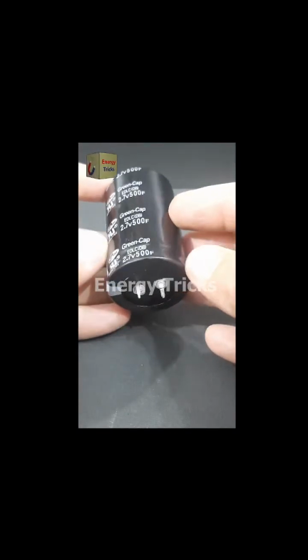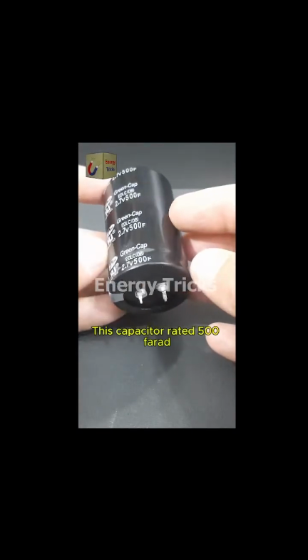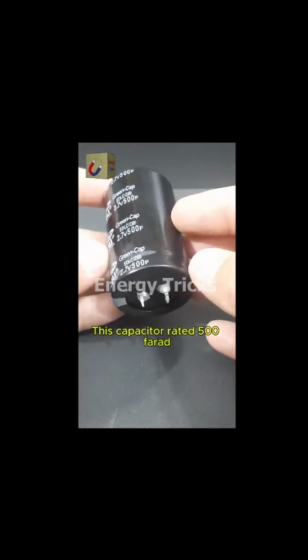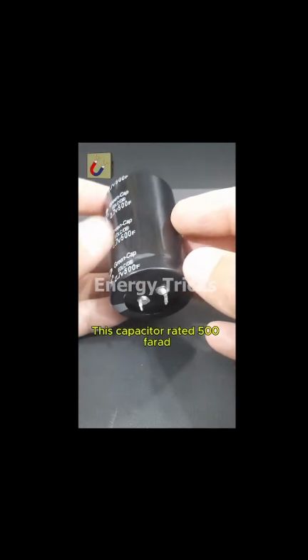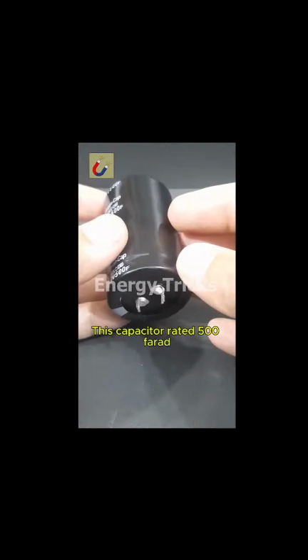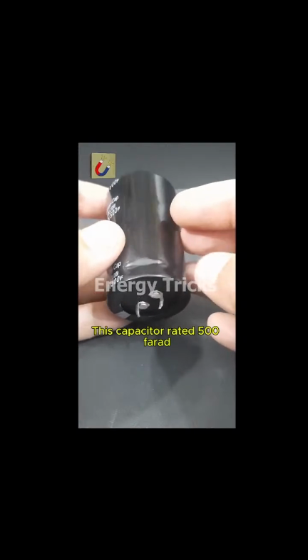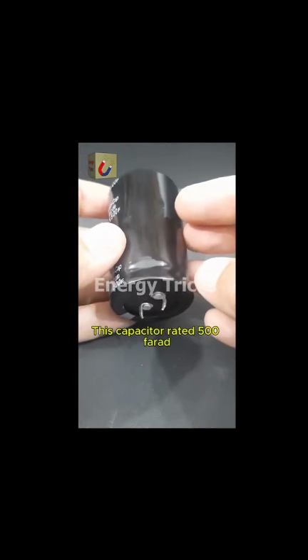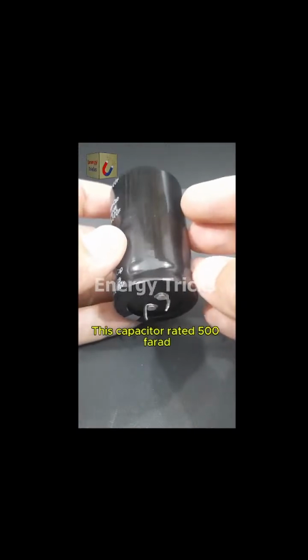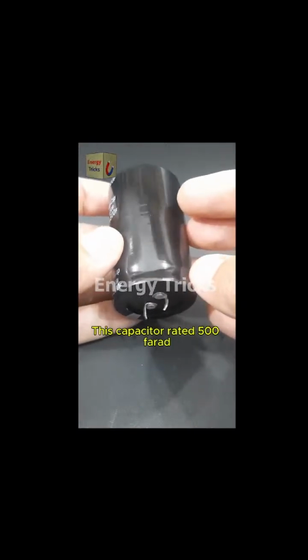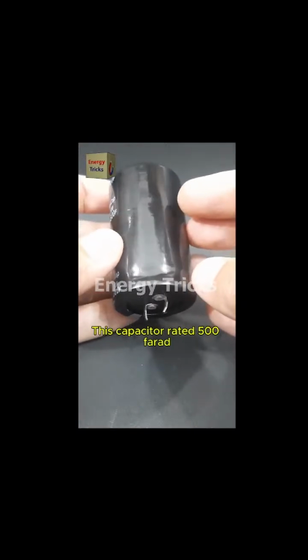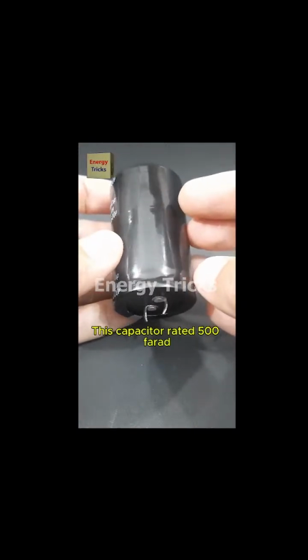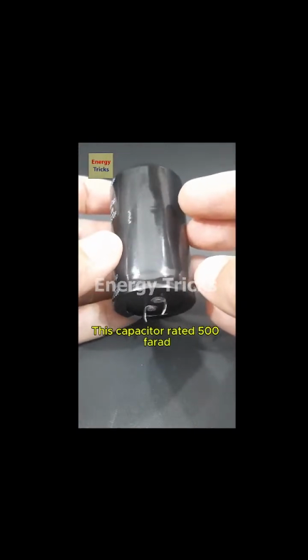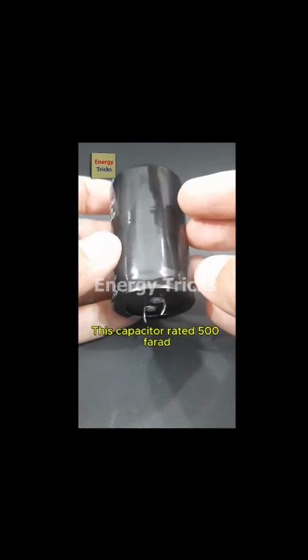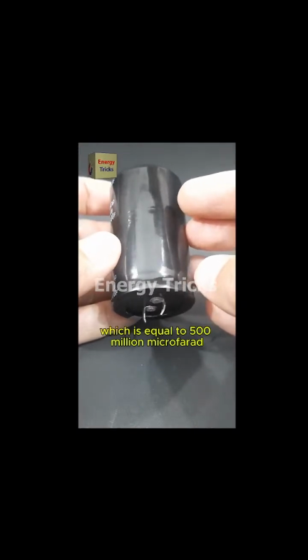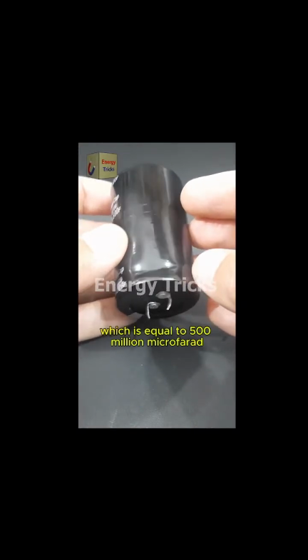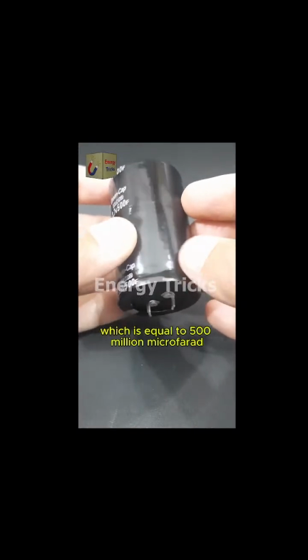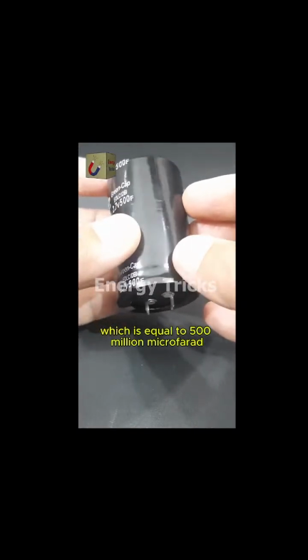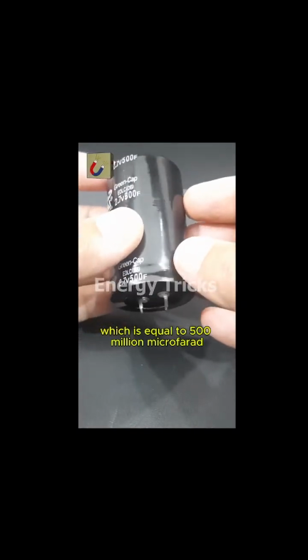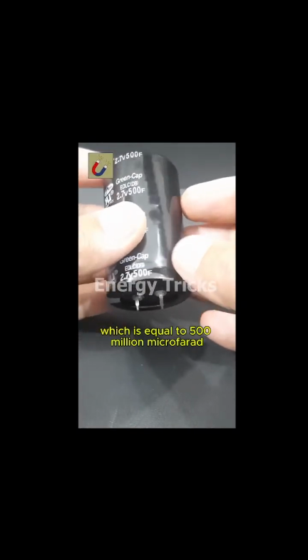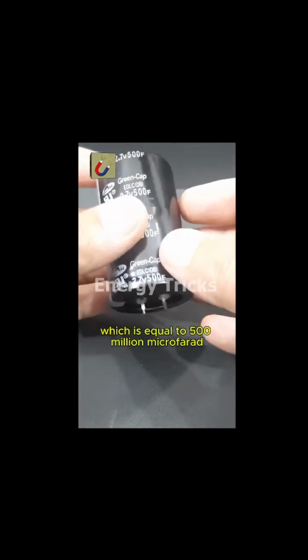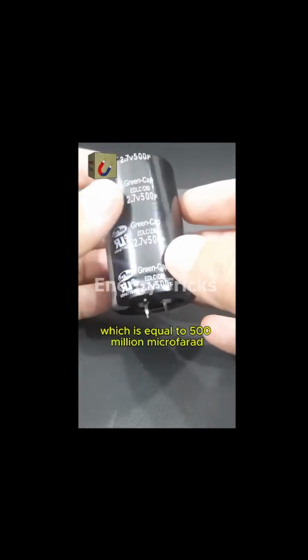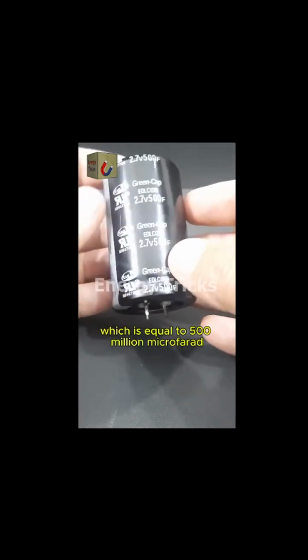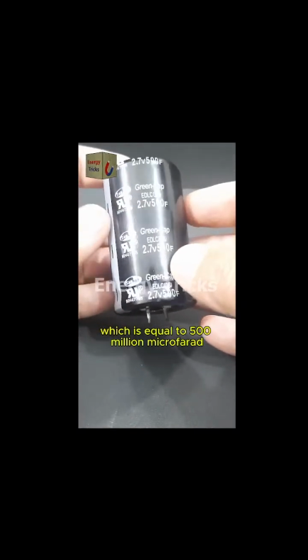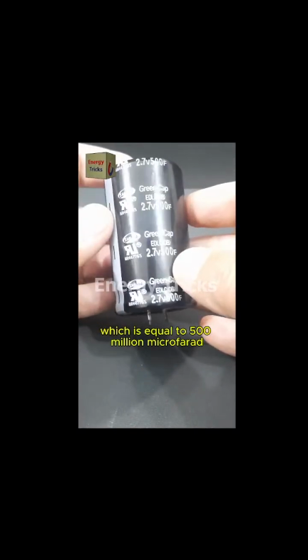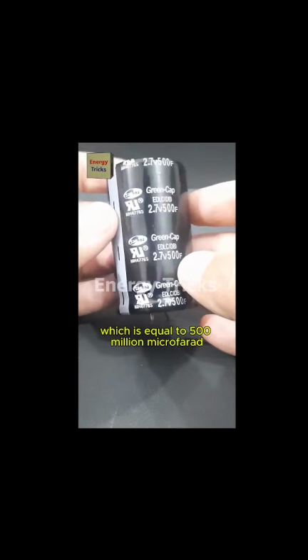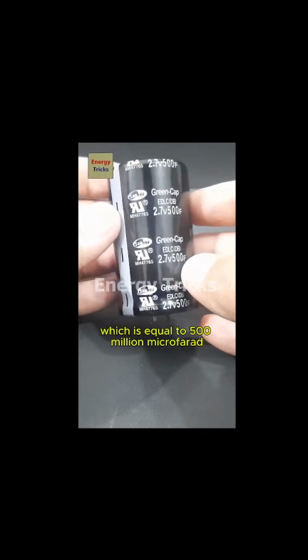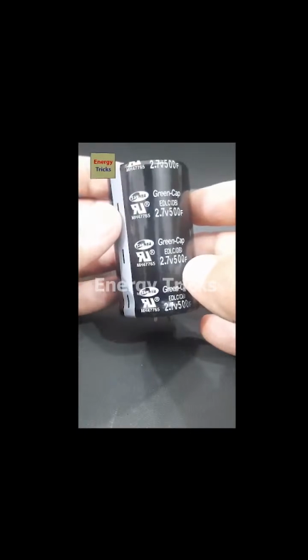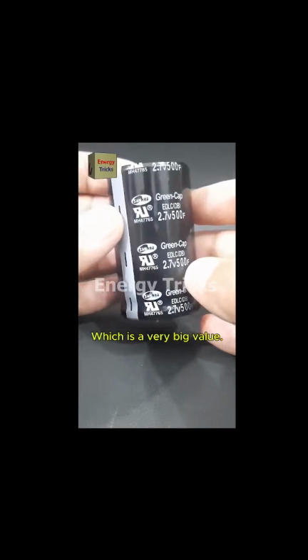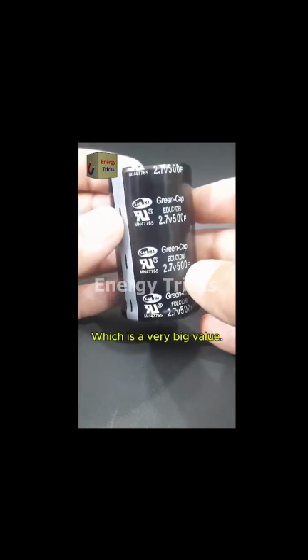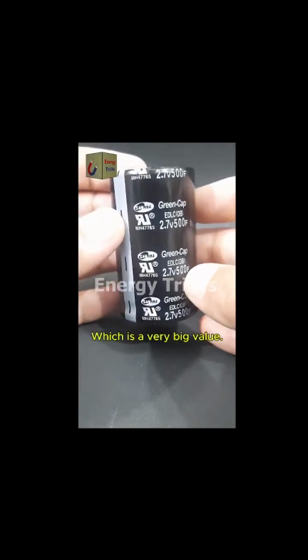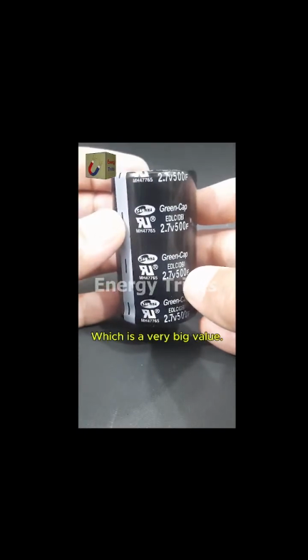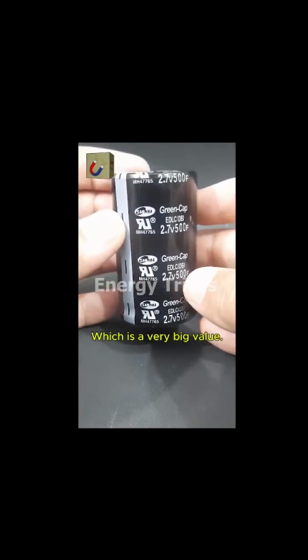This capacitor is rated 500 farads, which is equal to 500 million microfarads — a very big value.